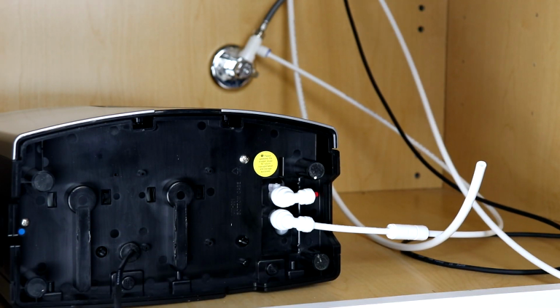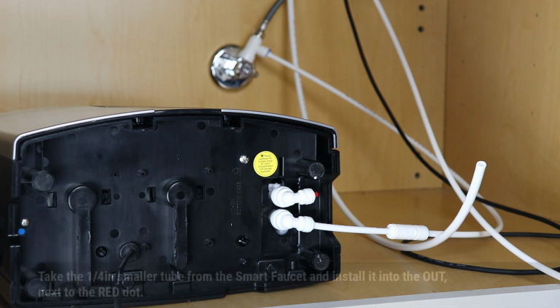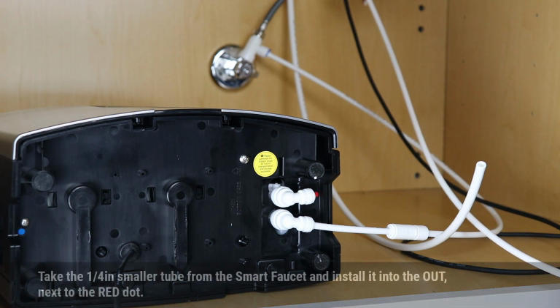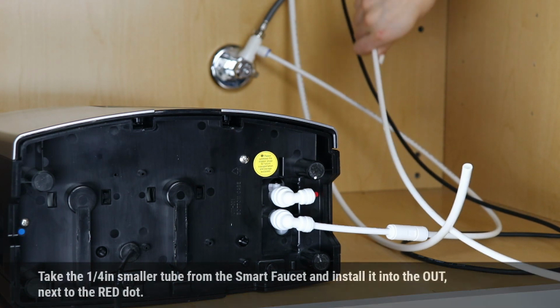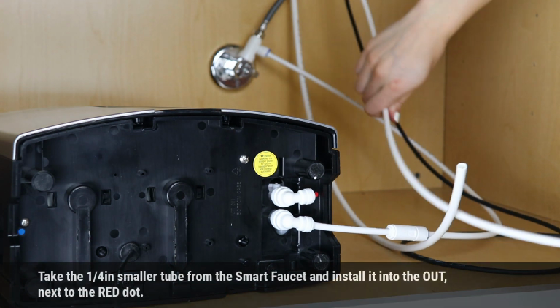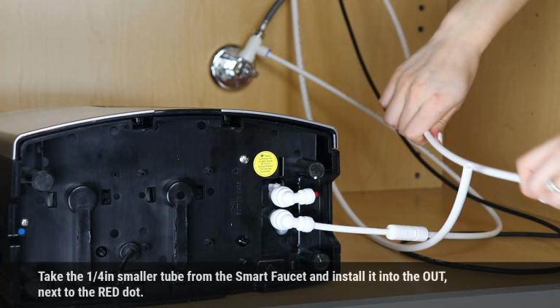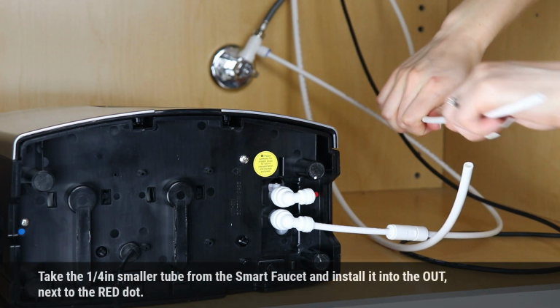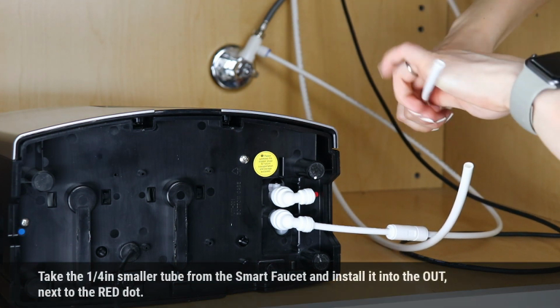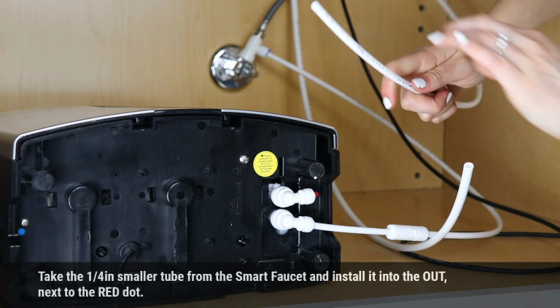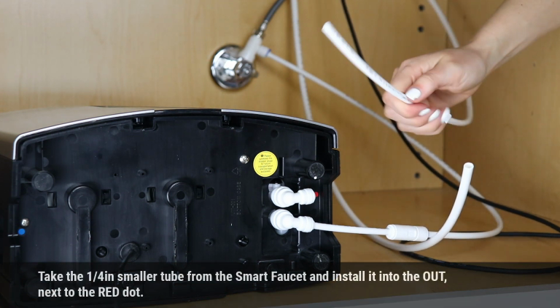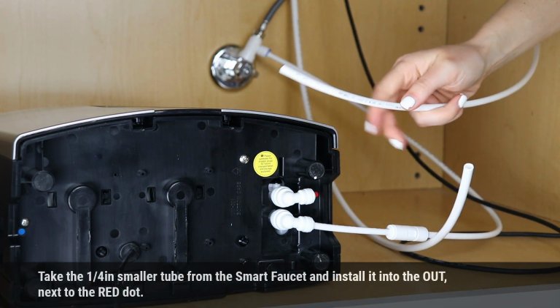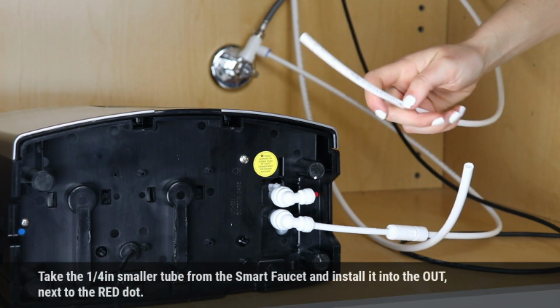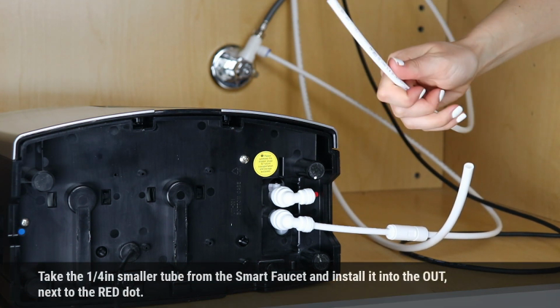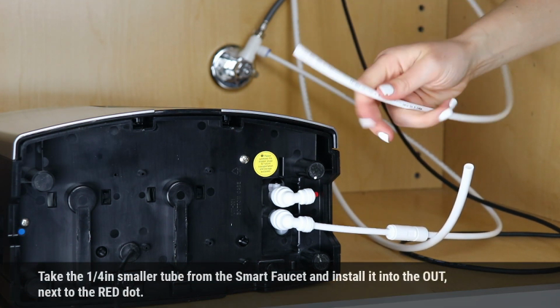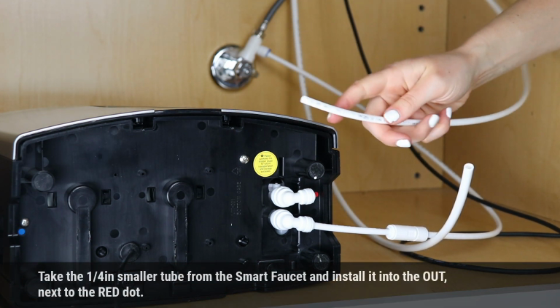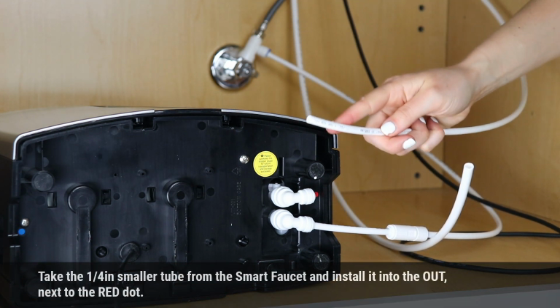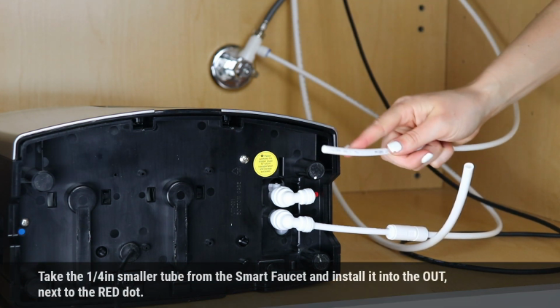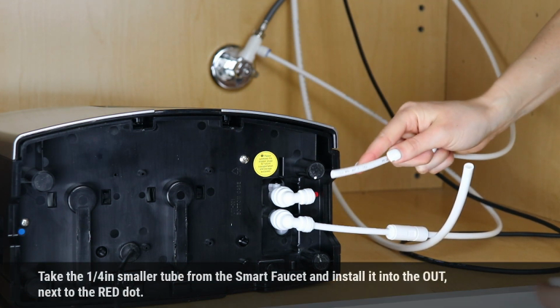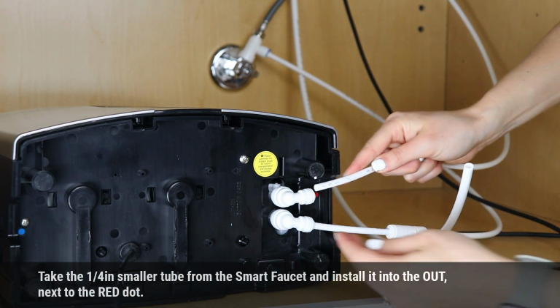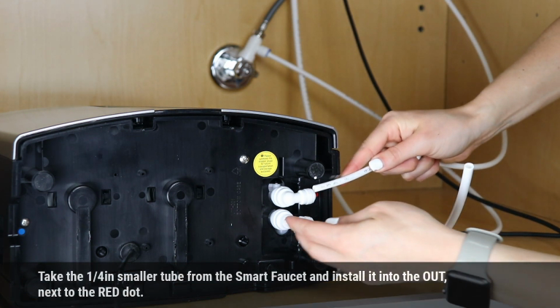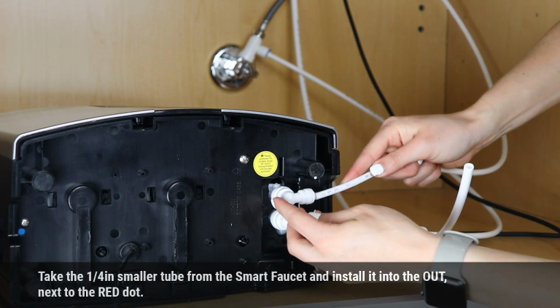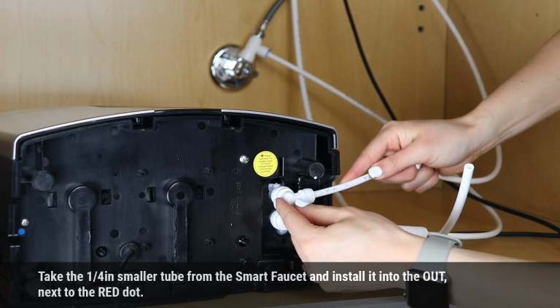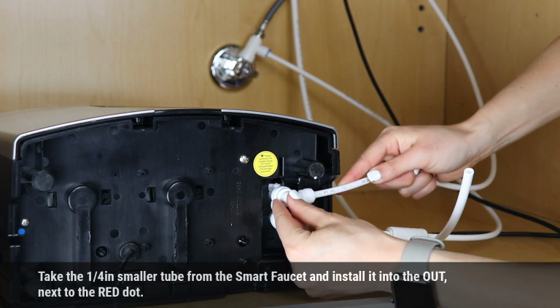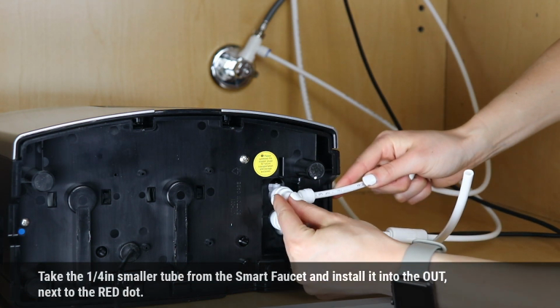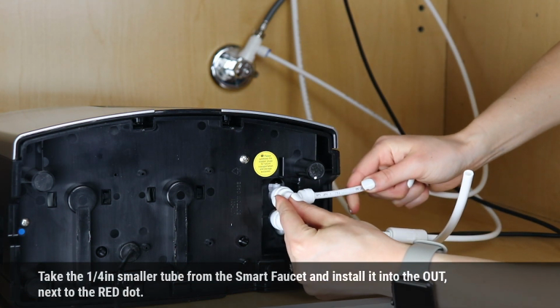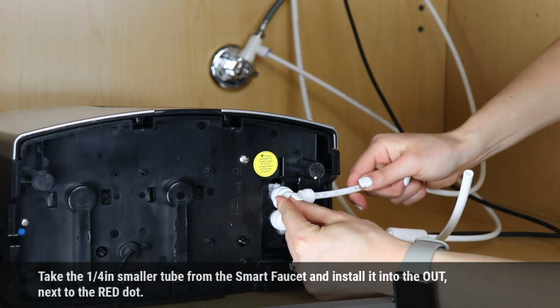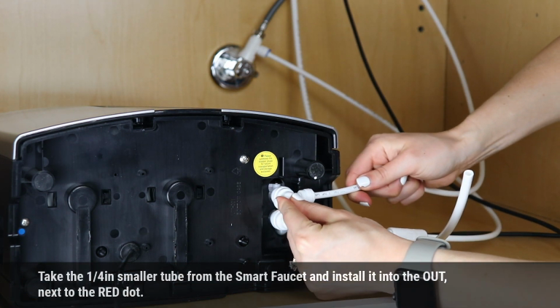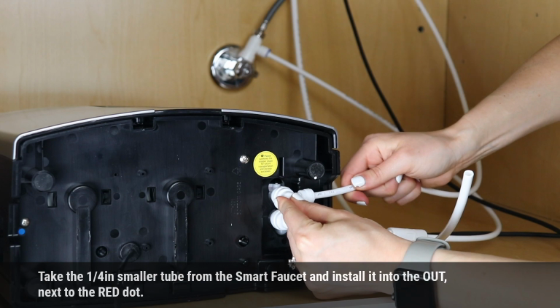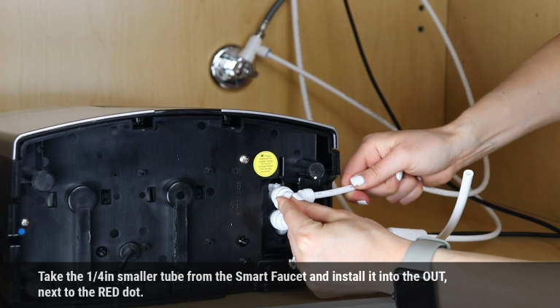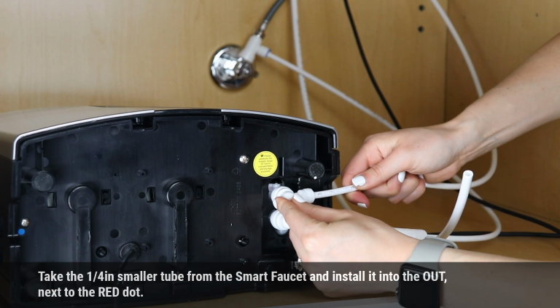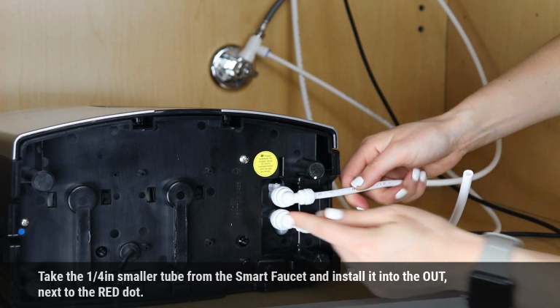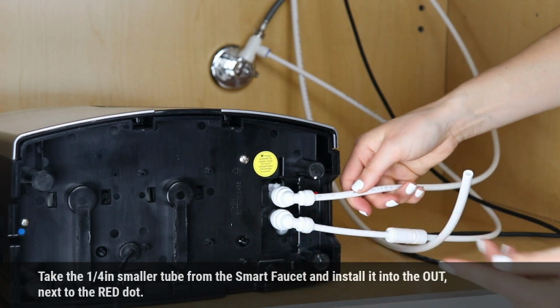Take the quarter-inch smaller tube from the Smart Faucet and install it into the OUT port next to the red dot.